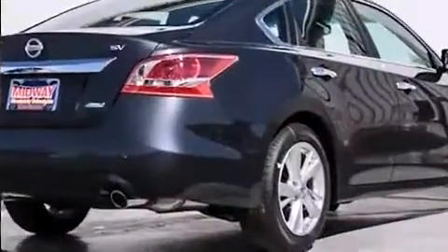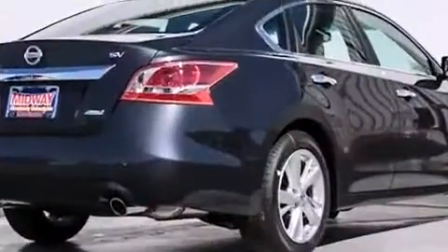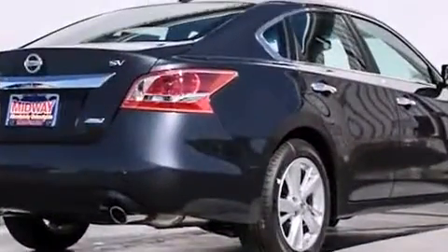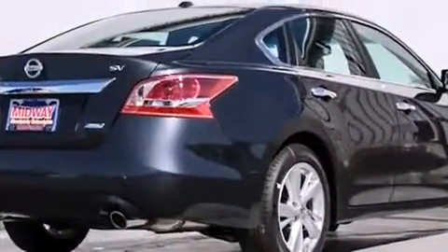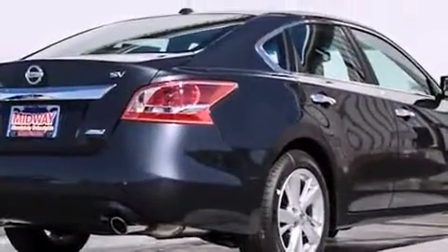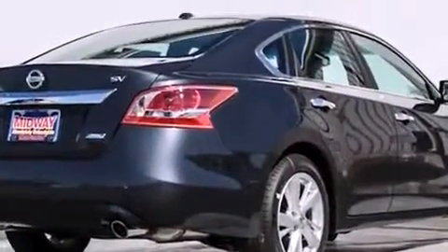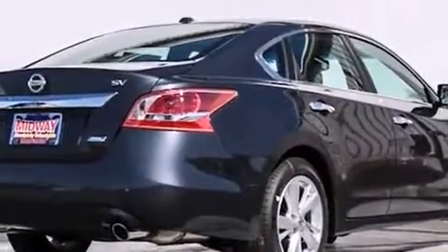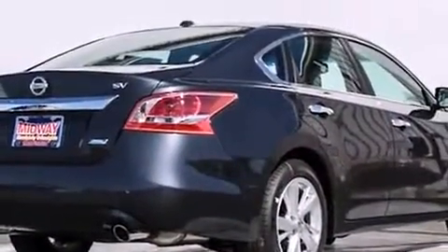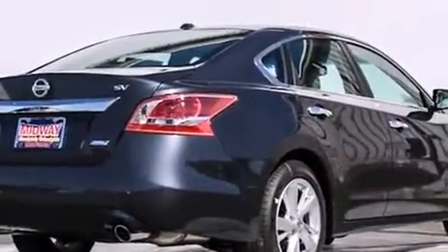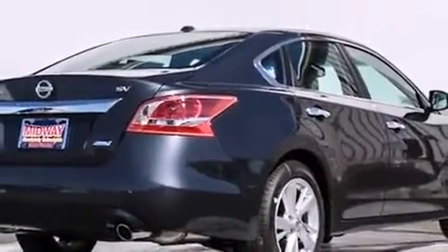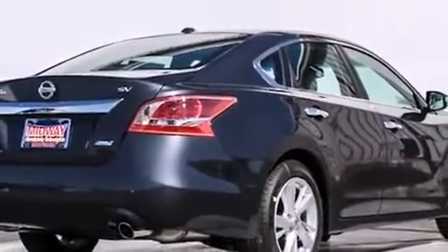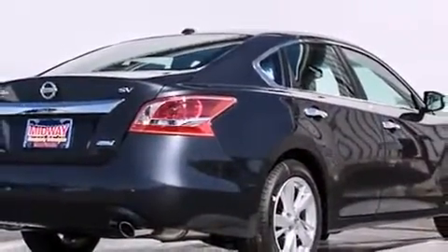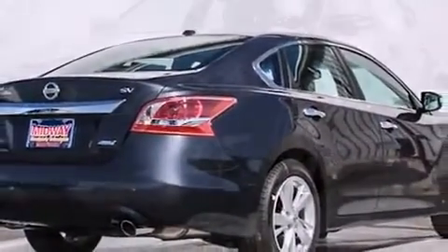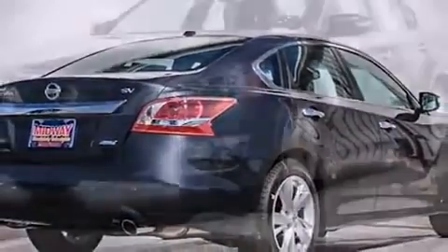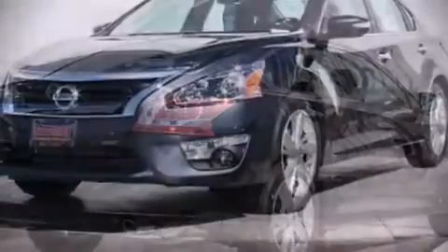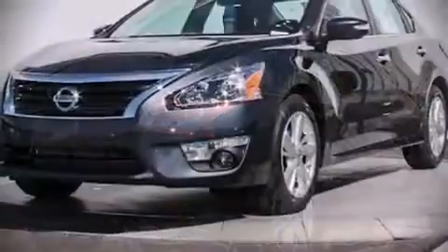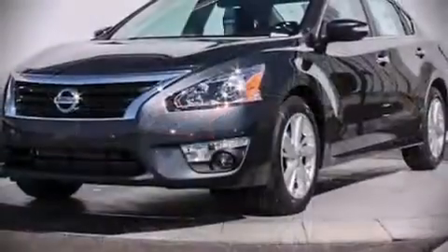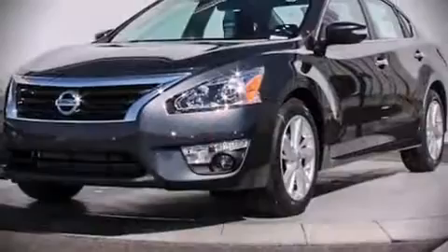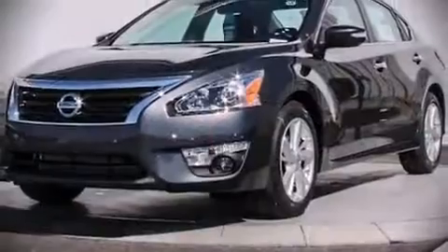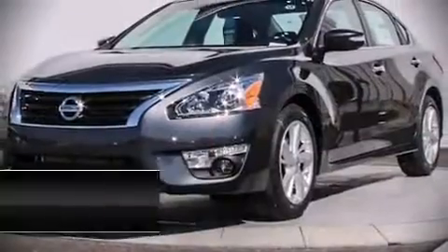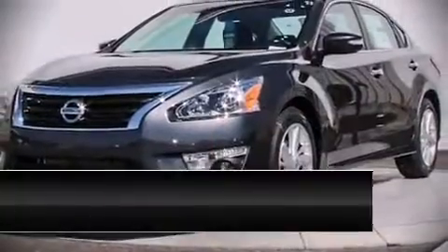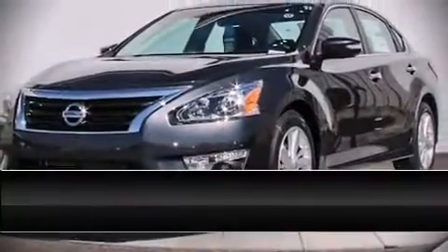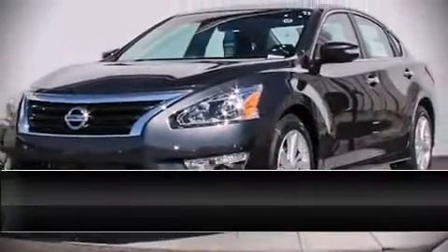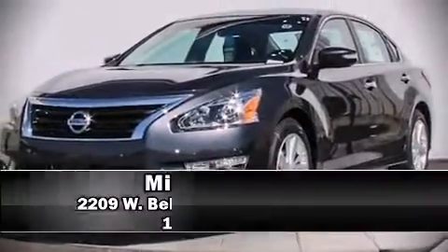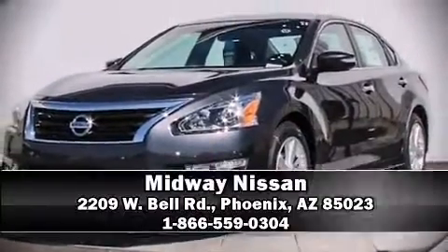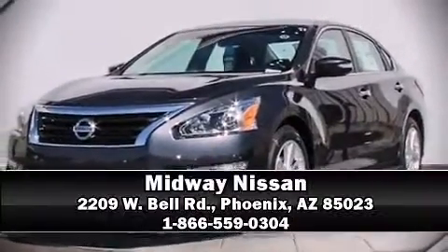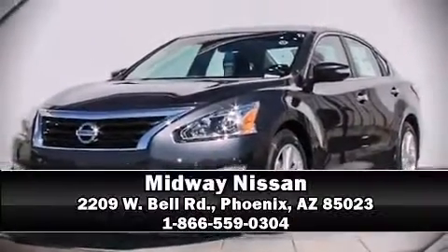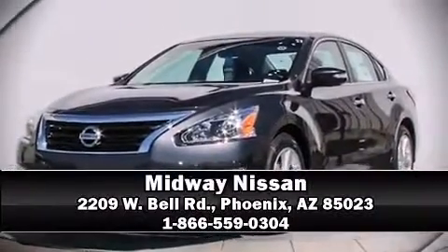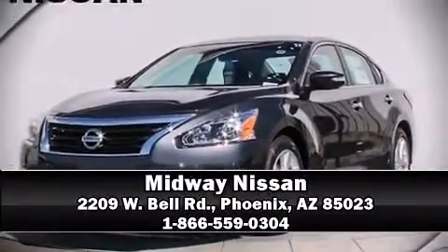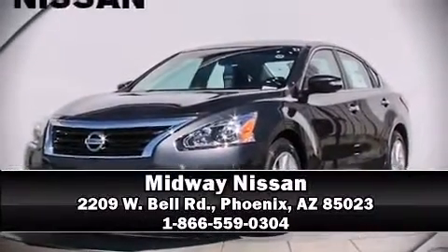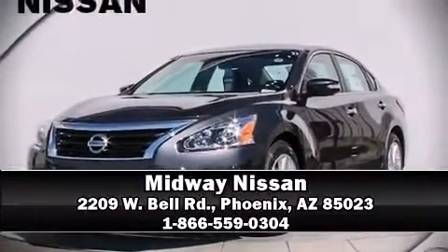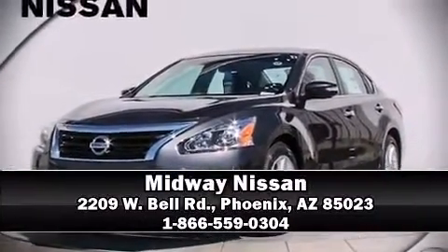Our sales reps are knowledgeable and professional. Stop in and take a test drive.